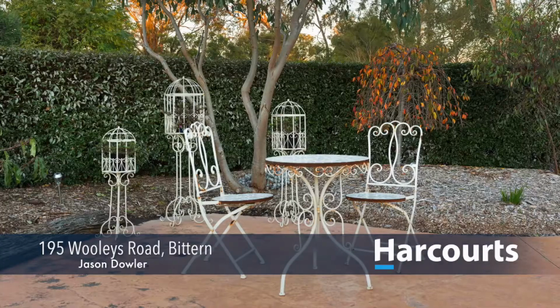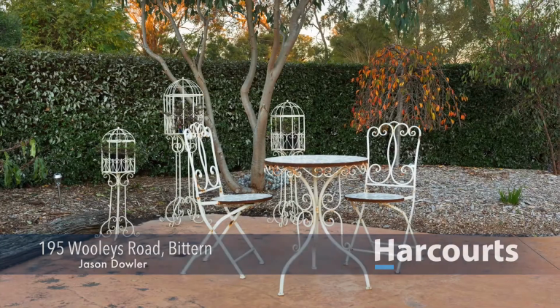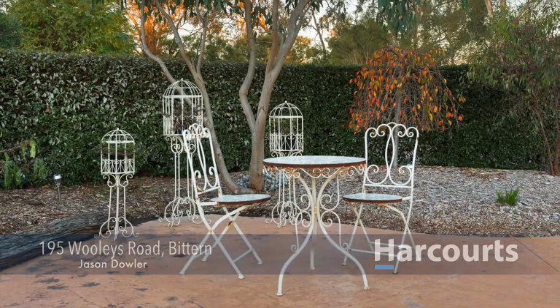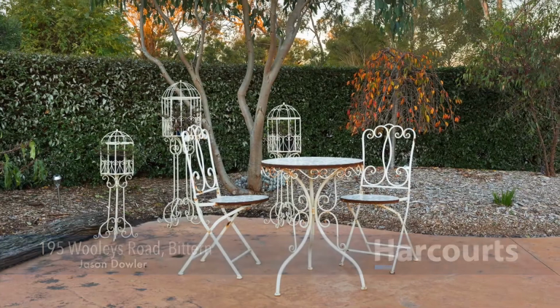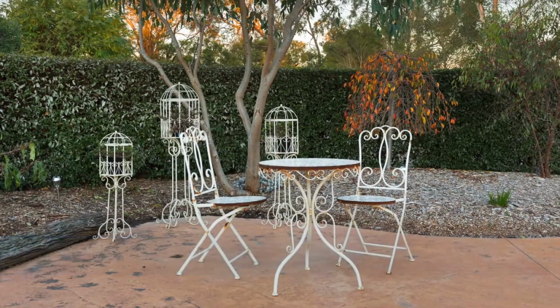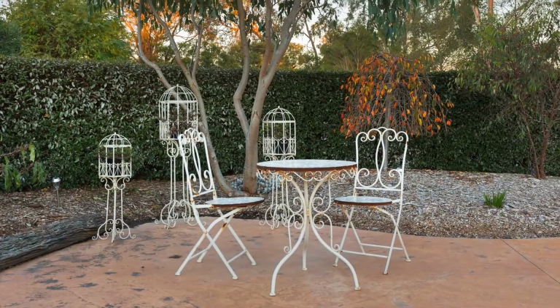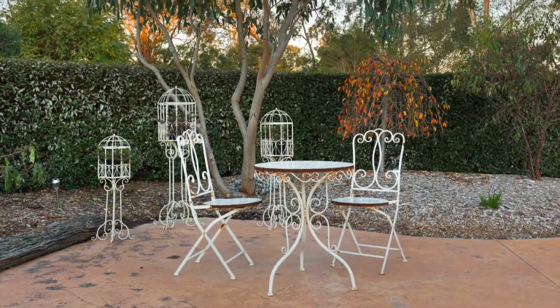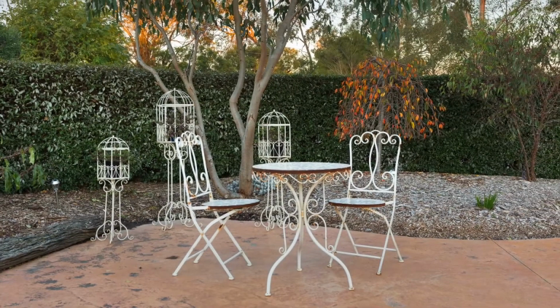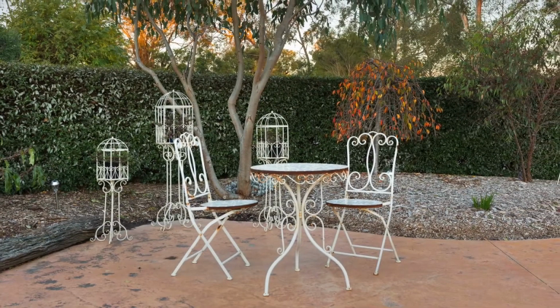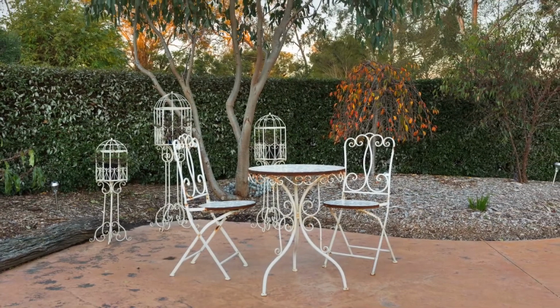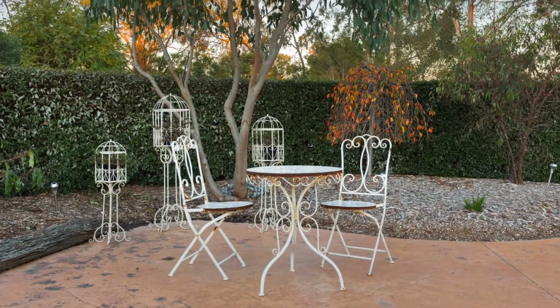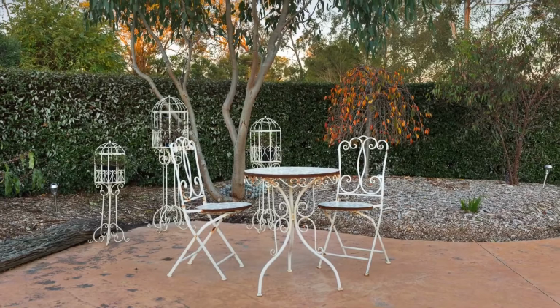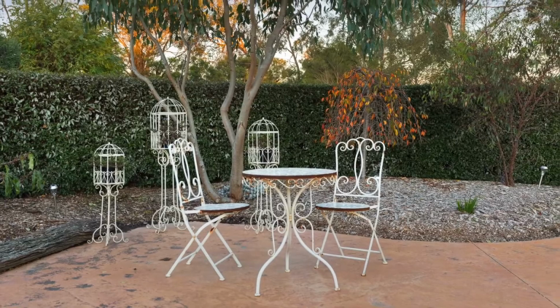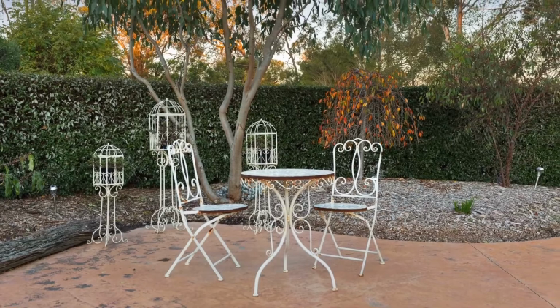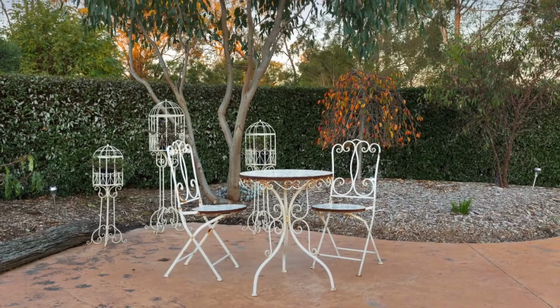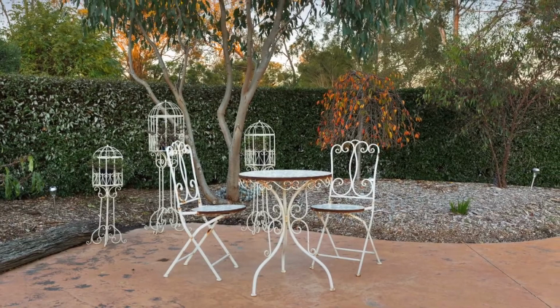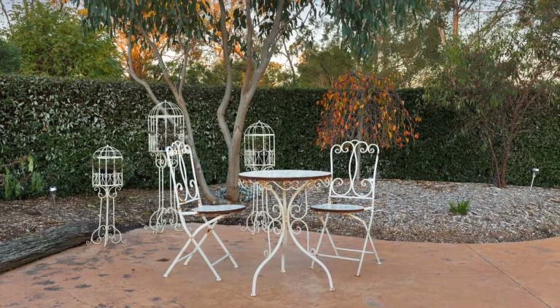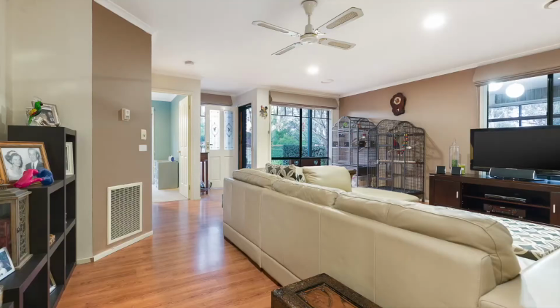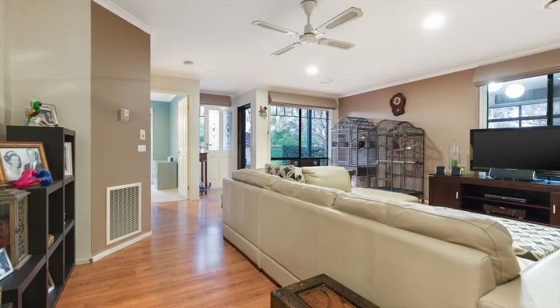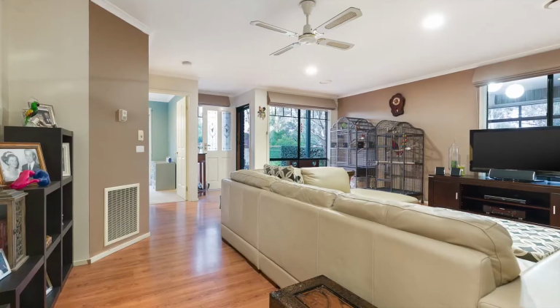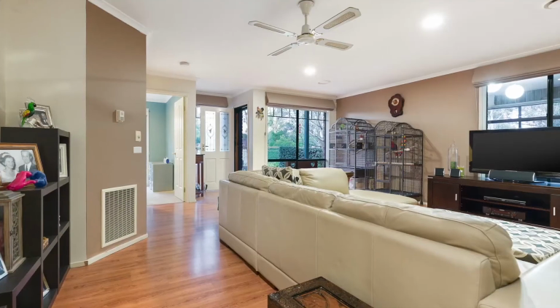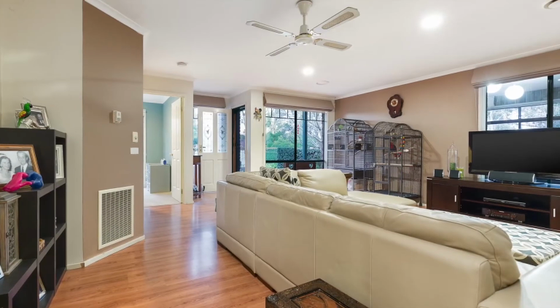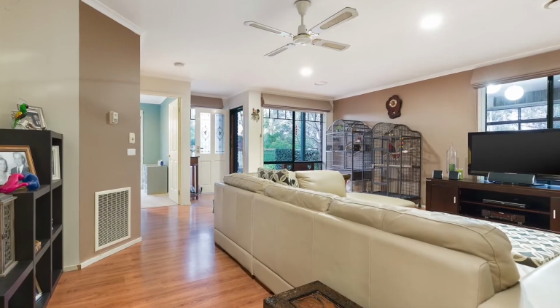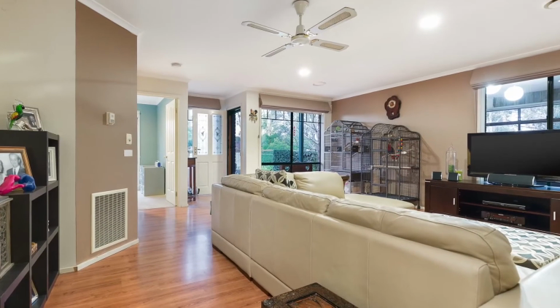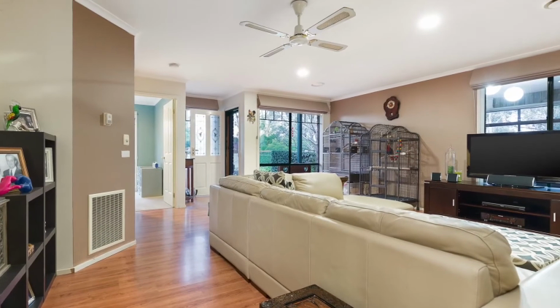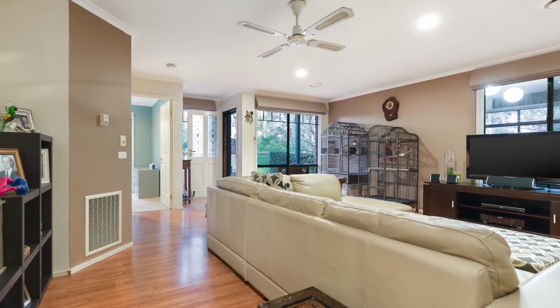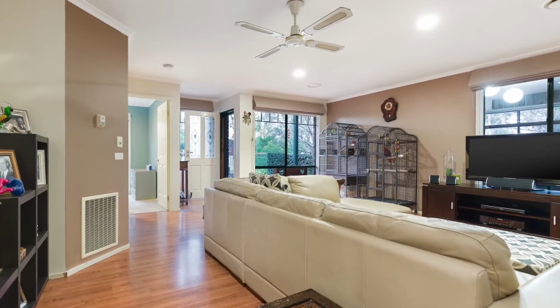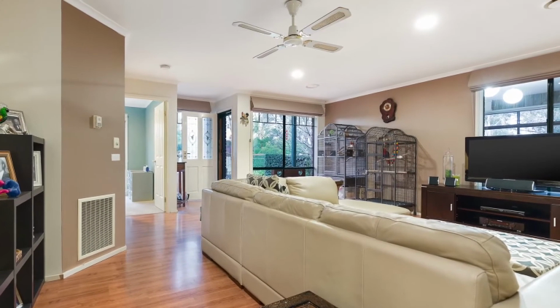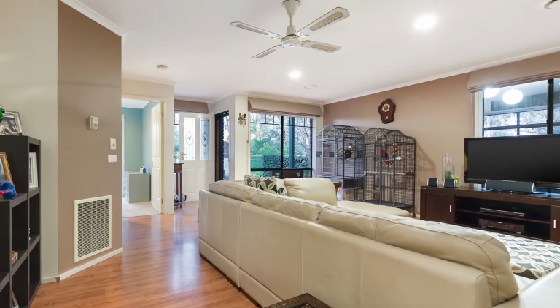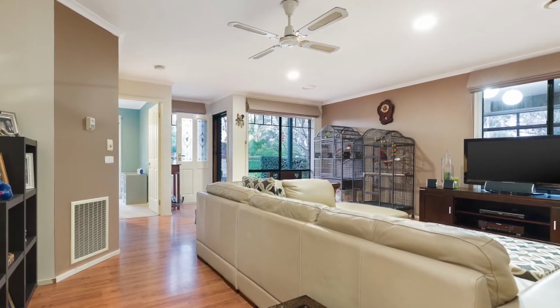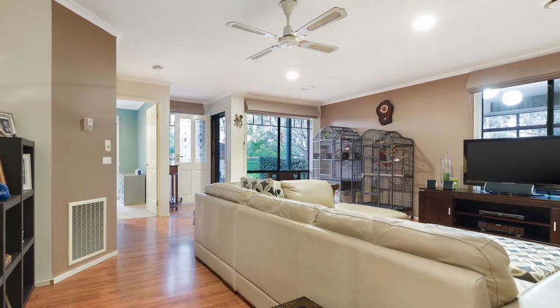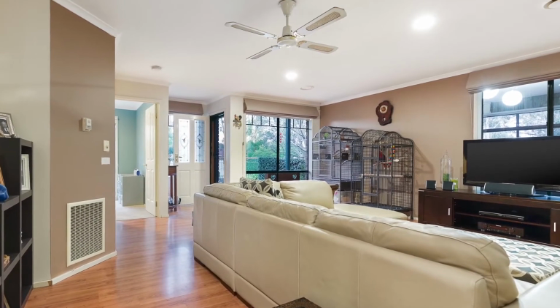This spacious home set on half an acre approx features four bedrooms, master with ensuite and walk-in robe, positioned at the front of the home.